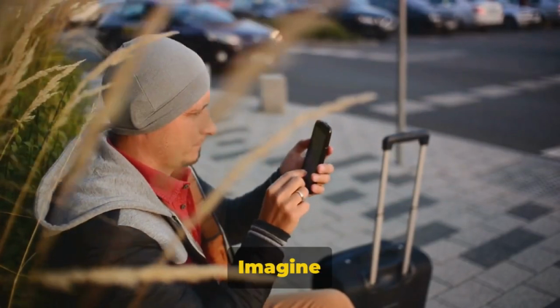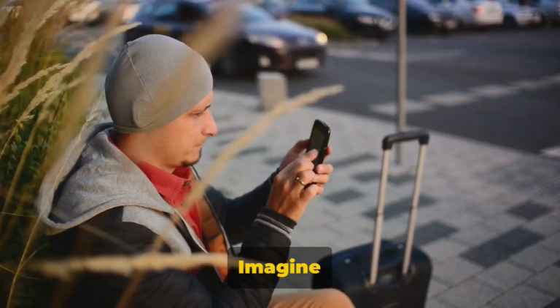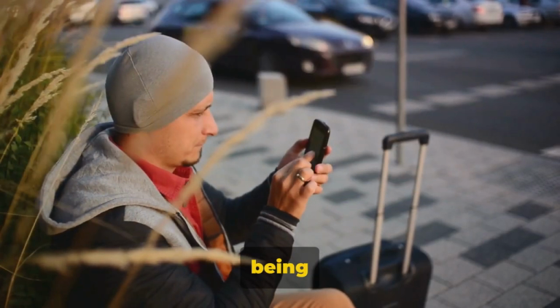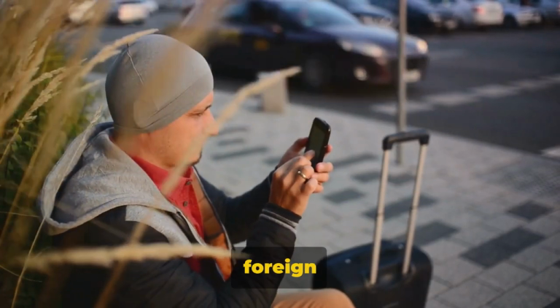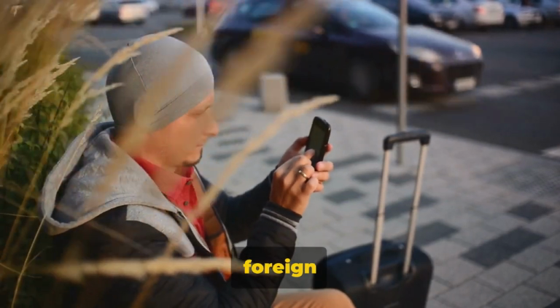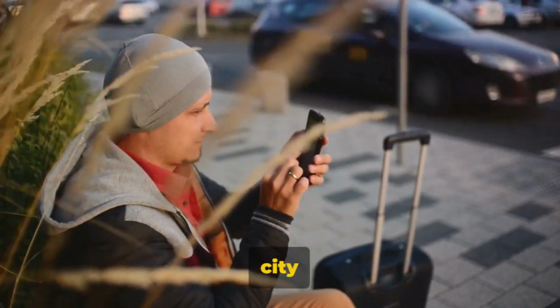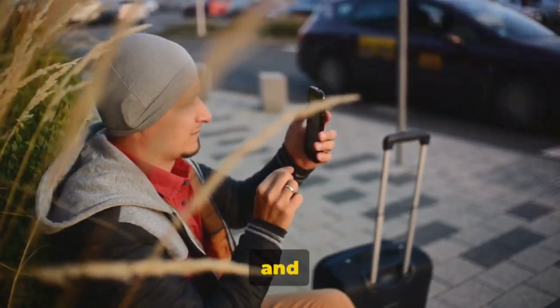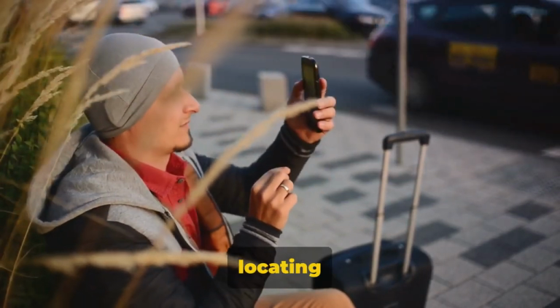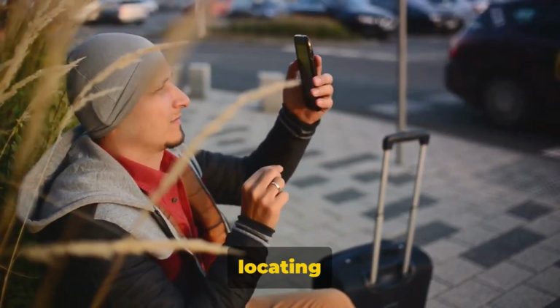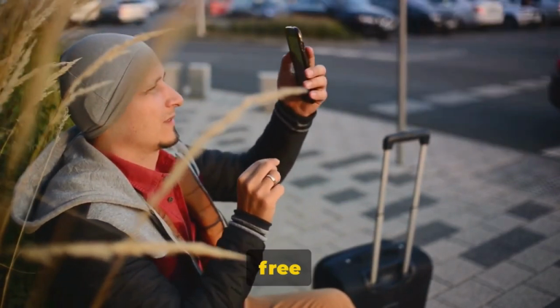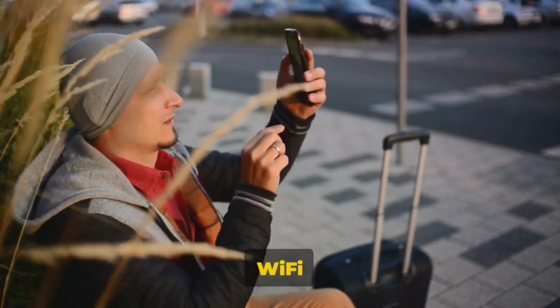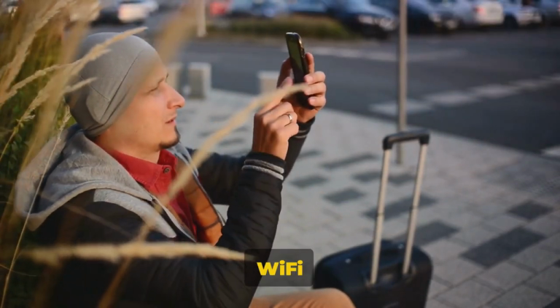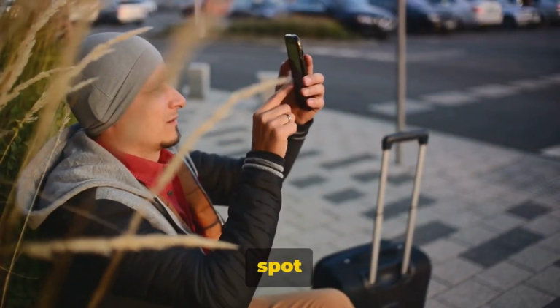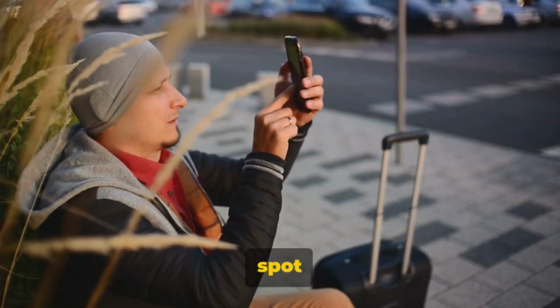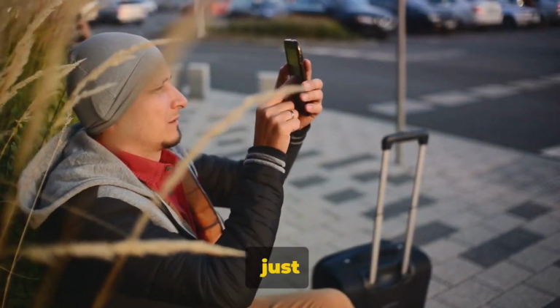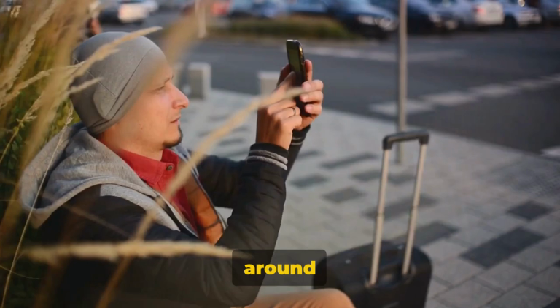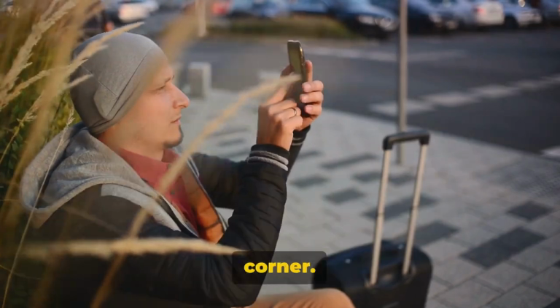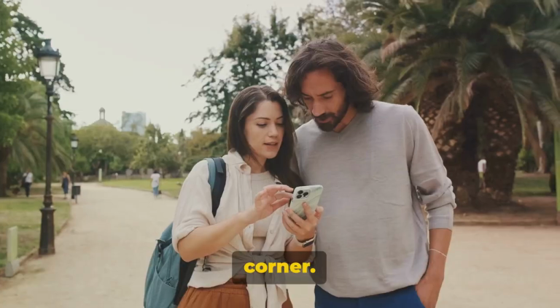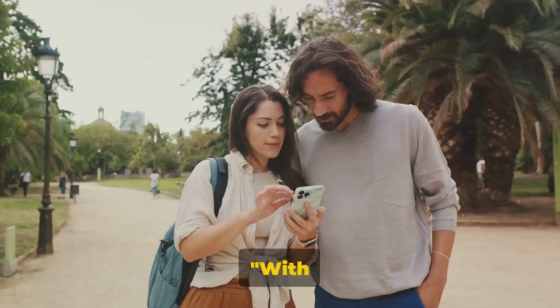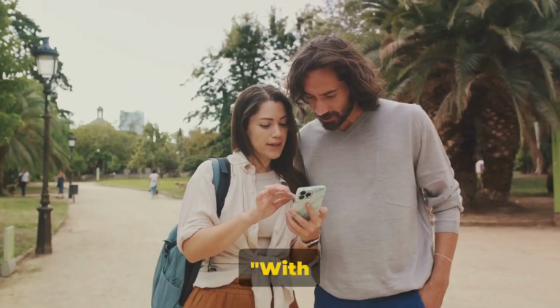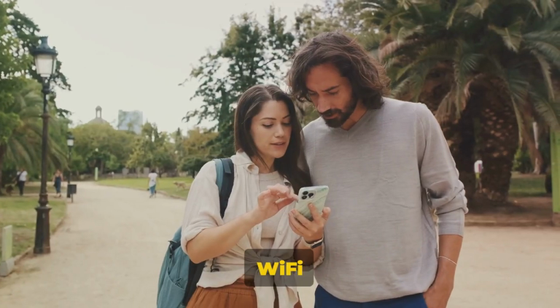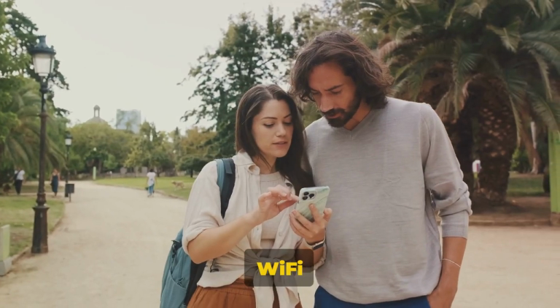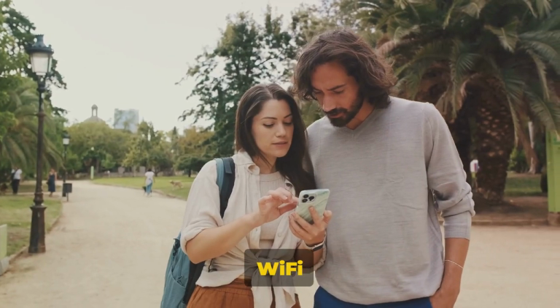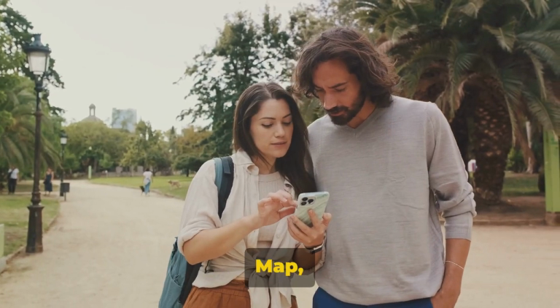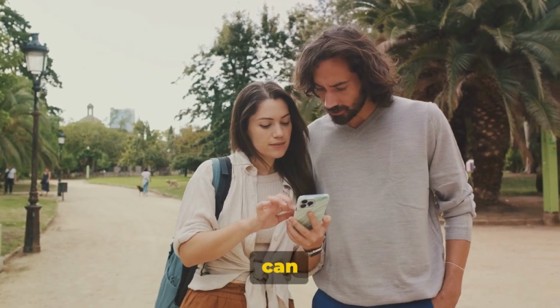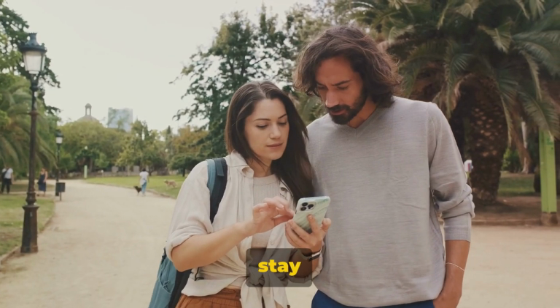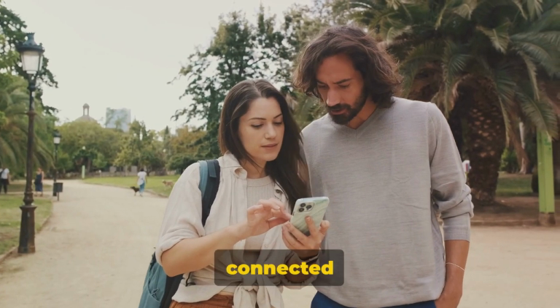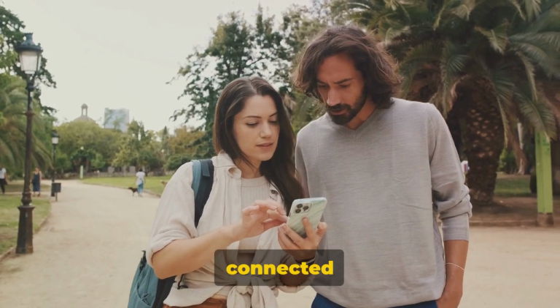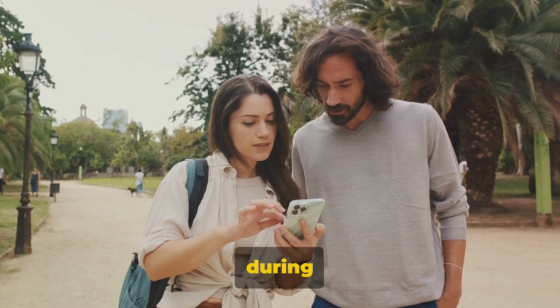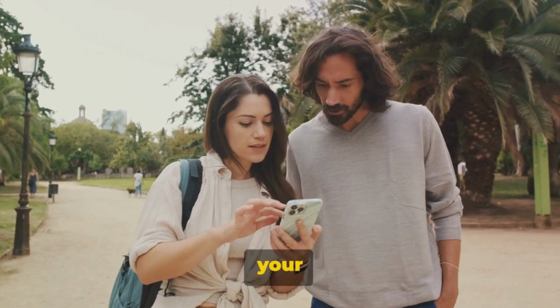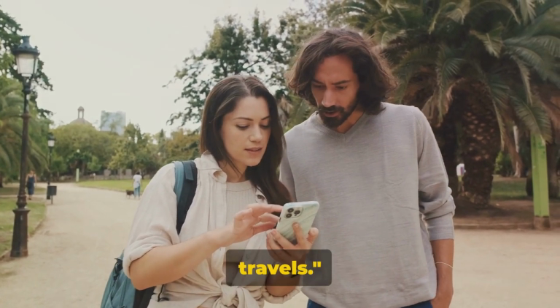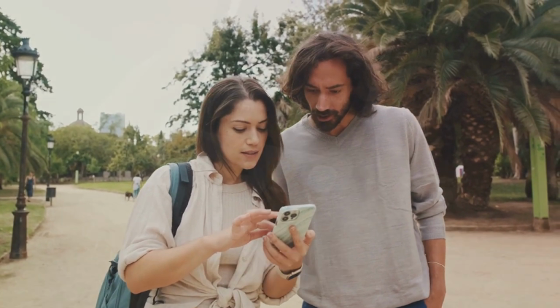This collective effort results in an ever-growing network of Wi-Fi hotspots. Imagine being in a foreign city and locating a free Wi-Fi spot just around the corner. With Wi-Fi Map, you can stay connected during your travels.